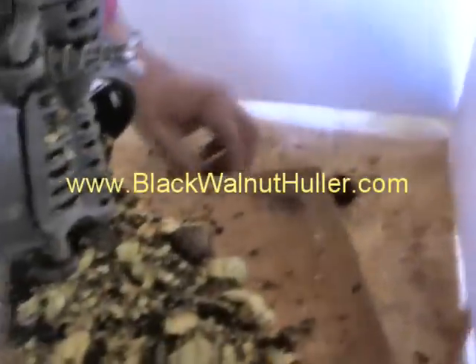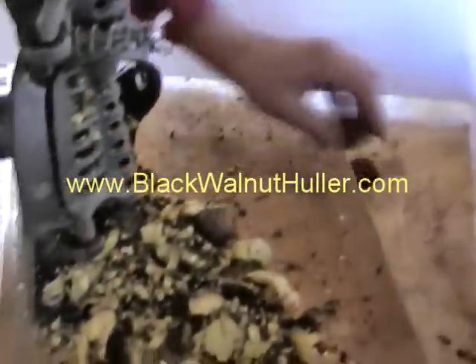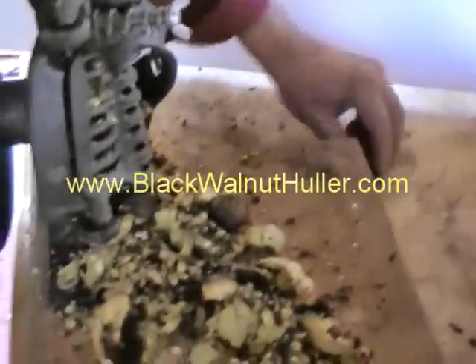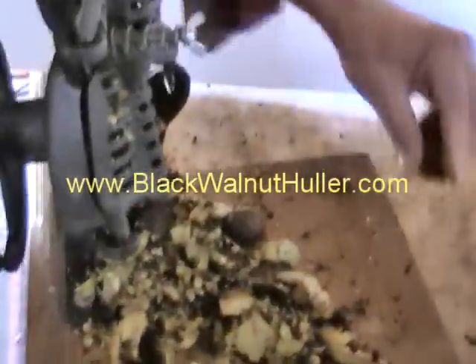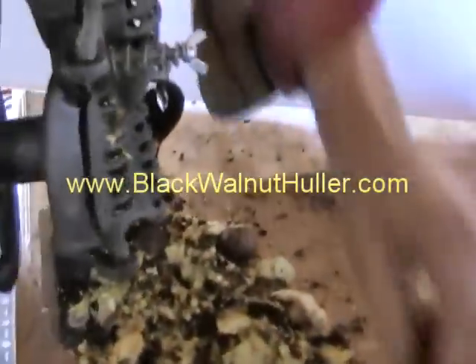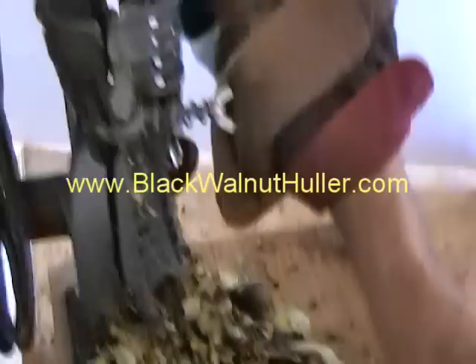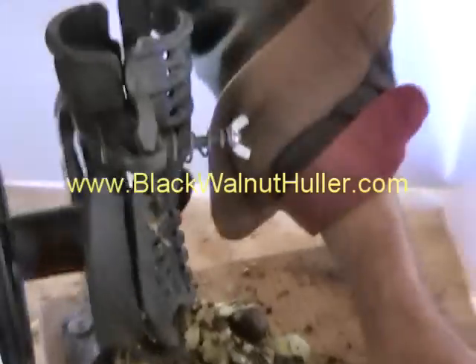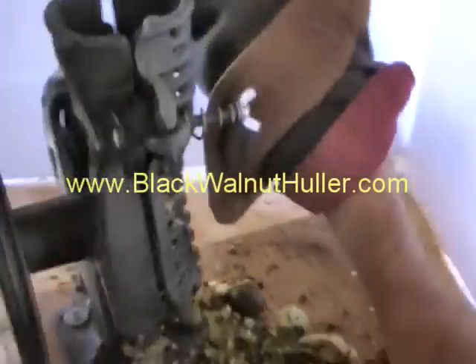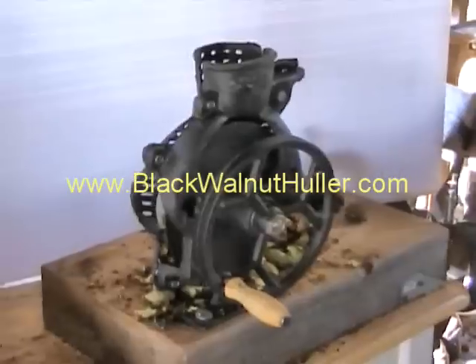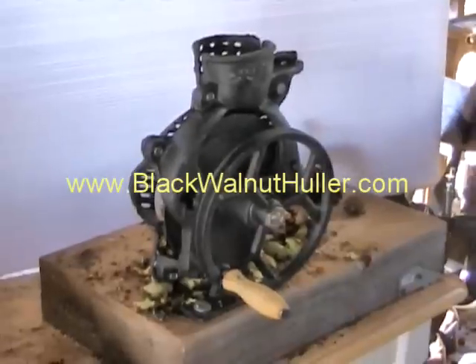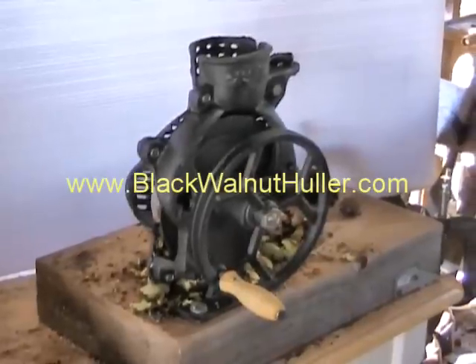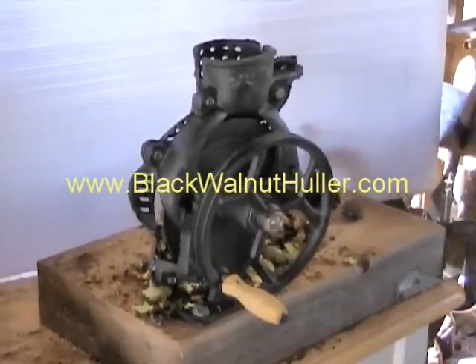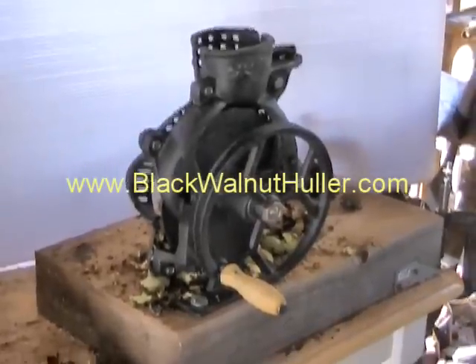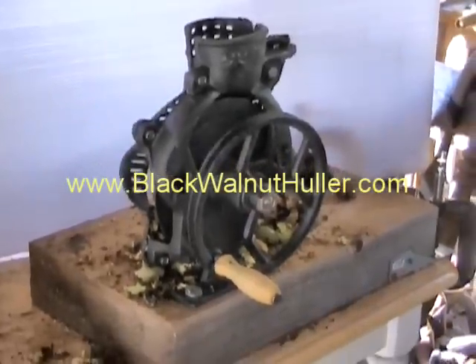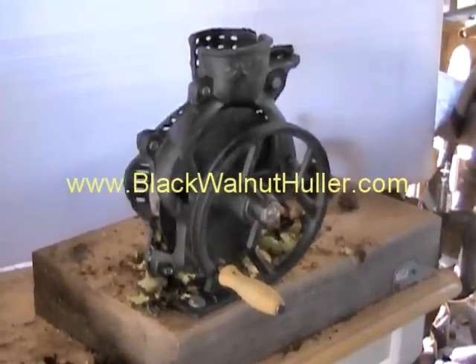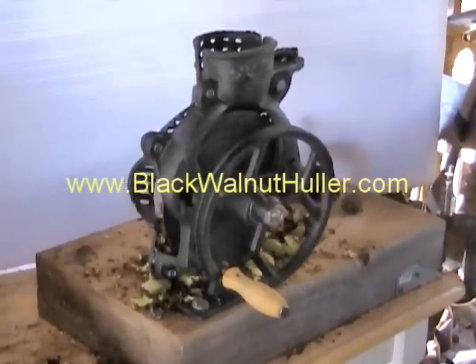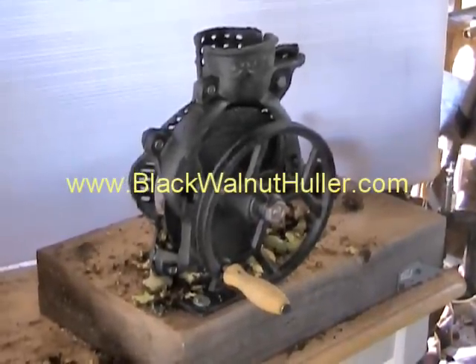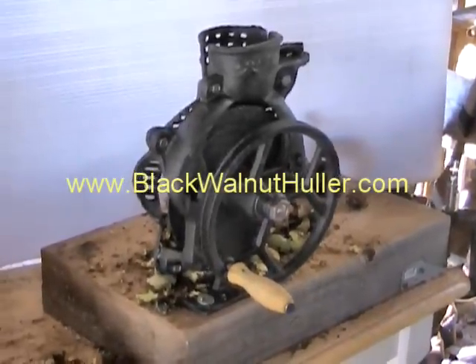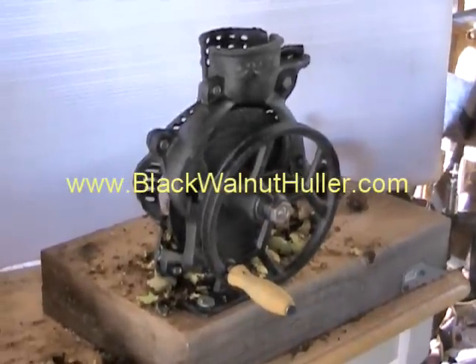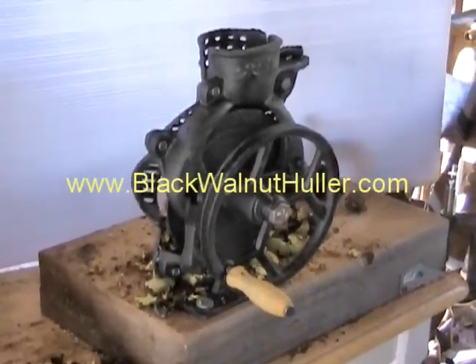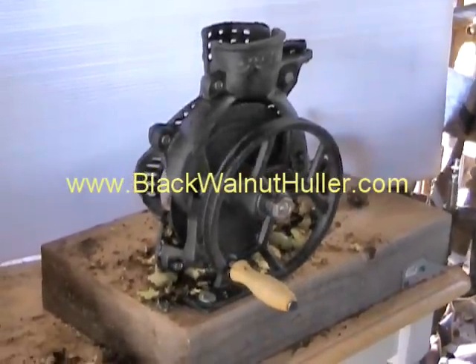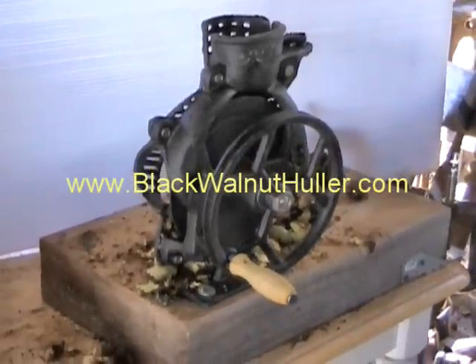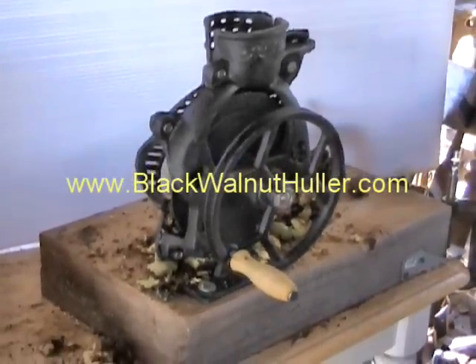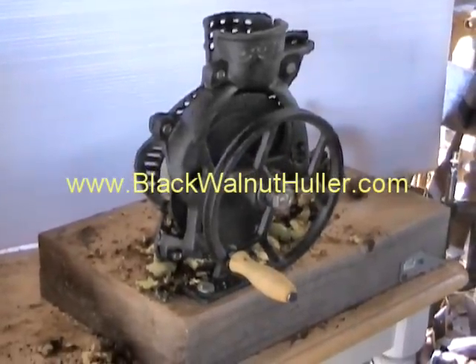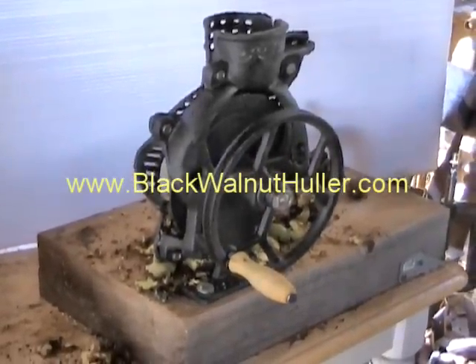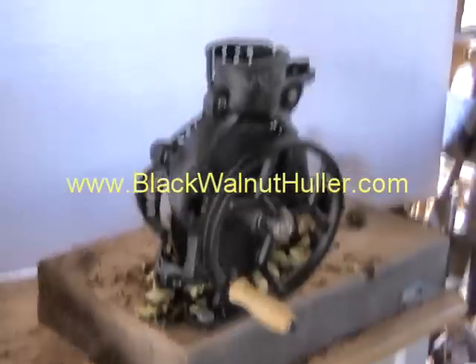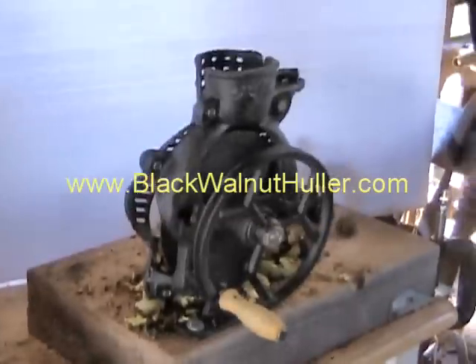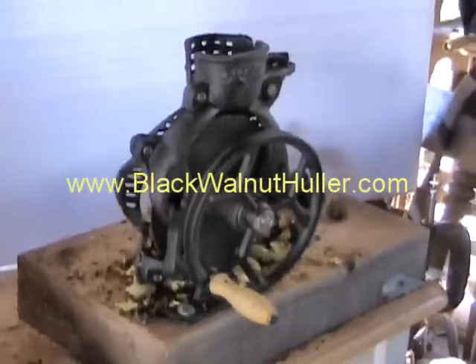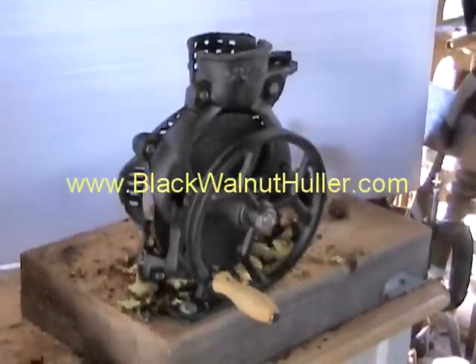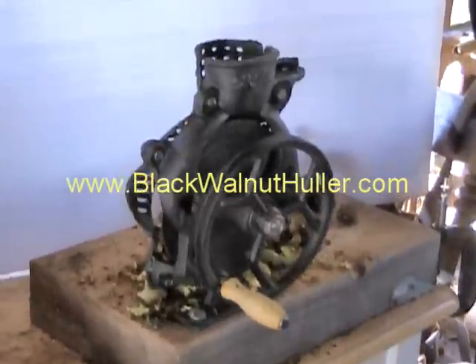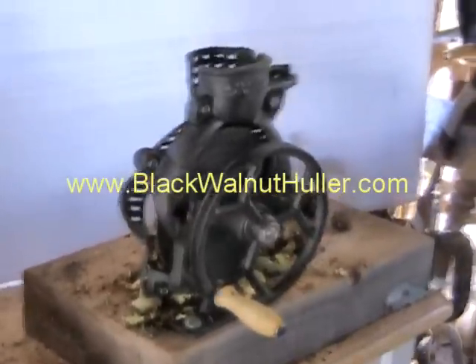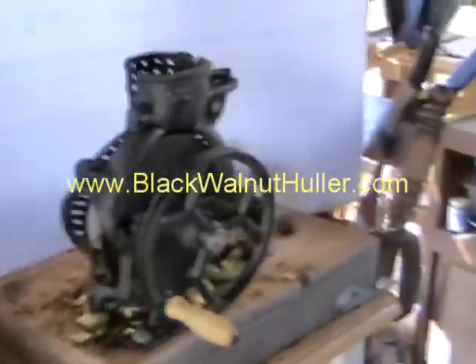Fantastic Black Walnut Puller — easy to use.